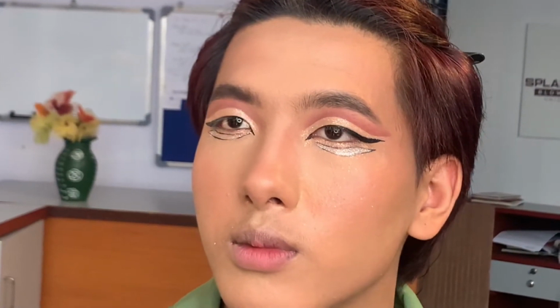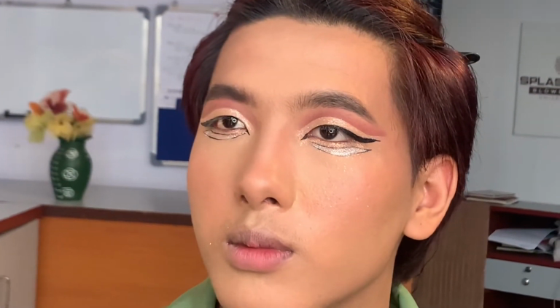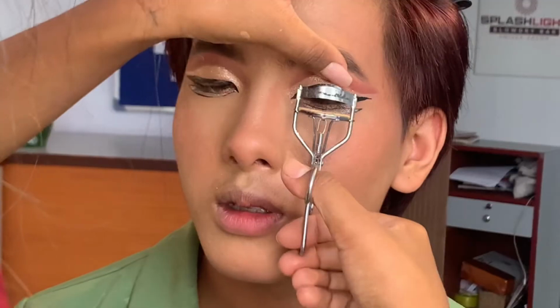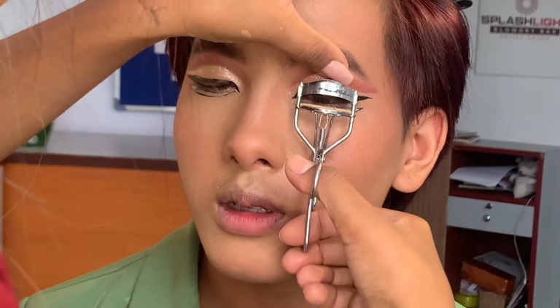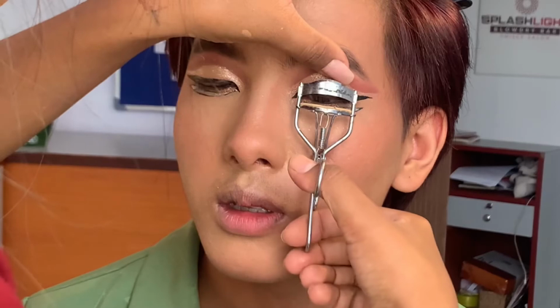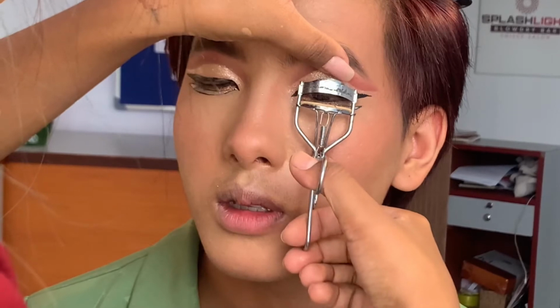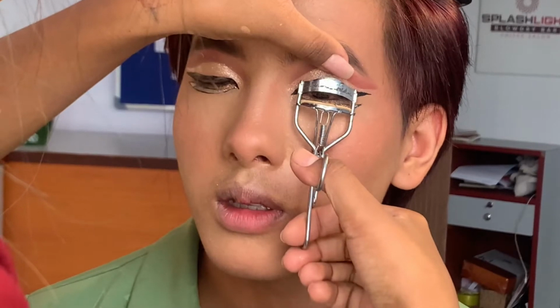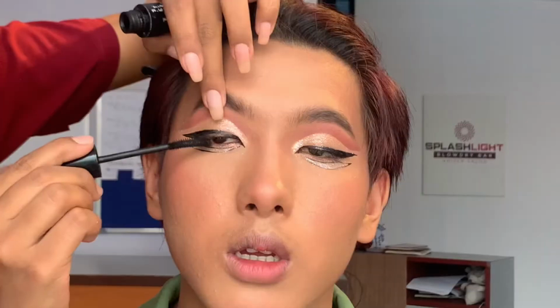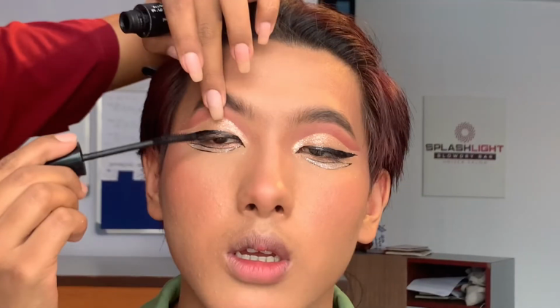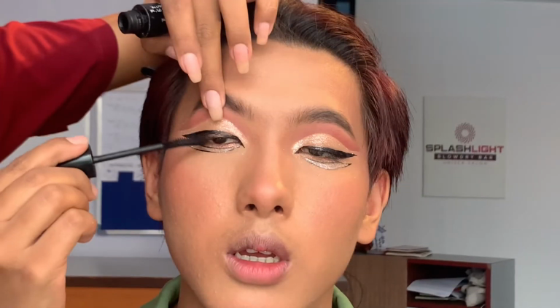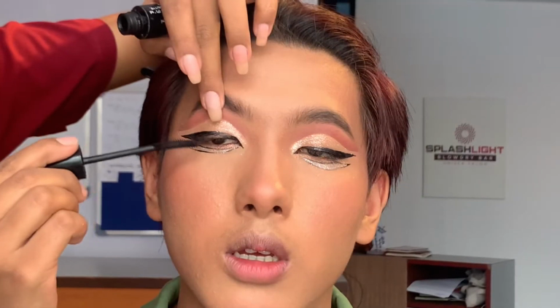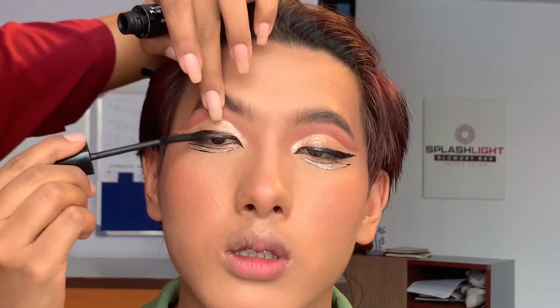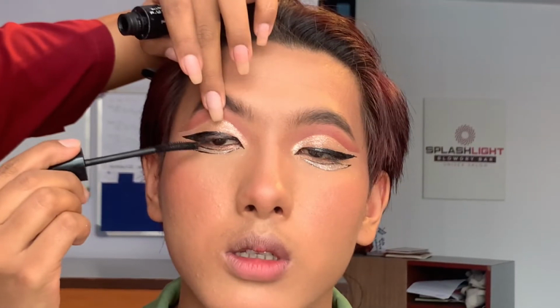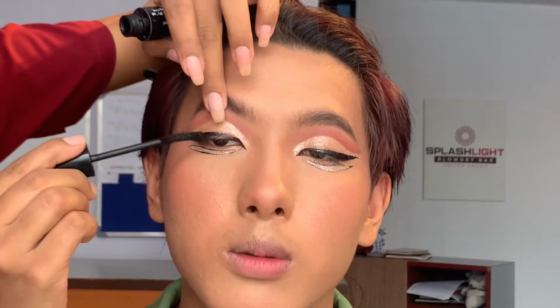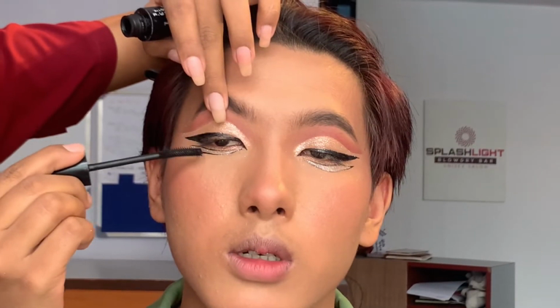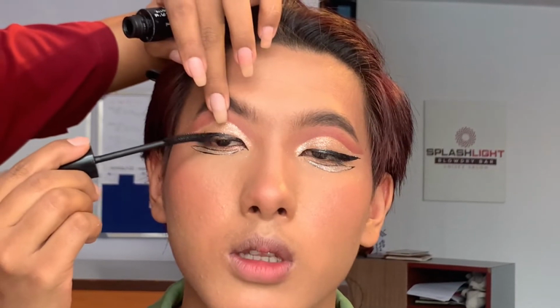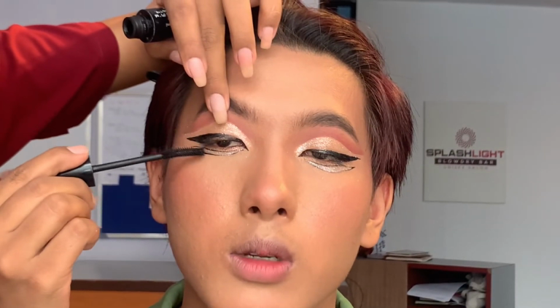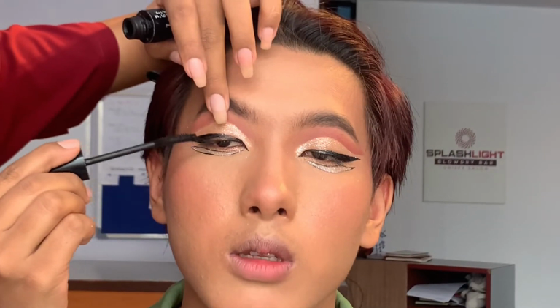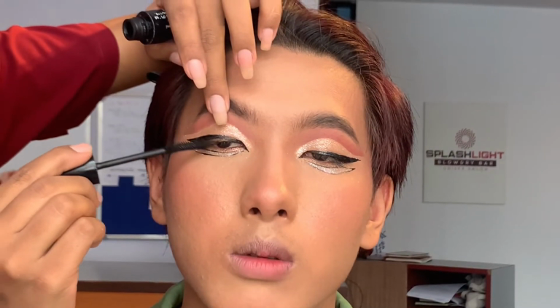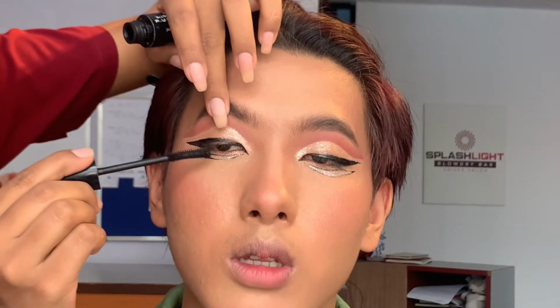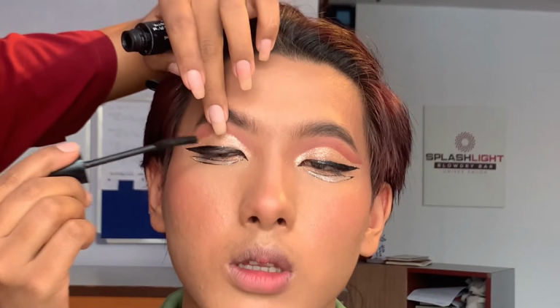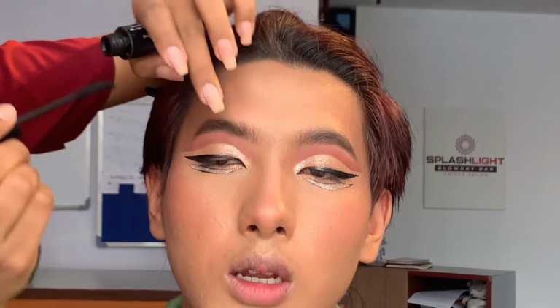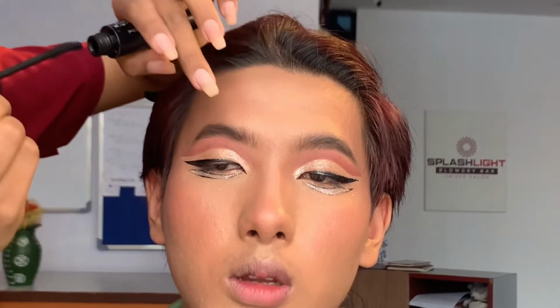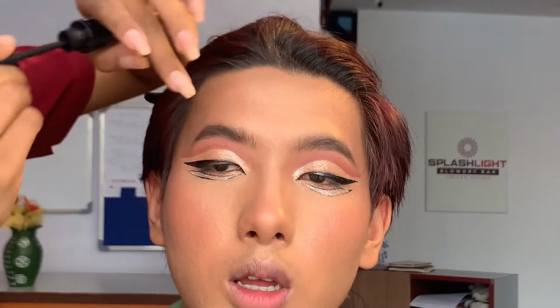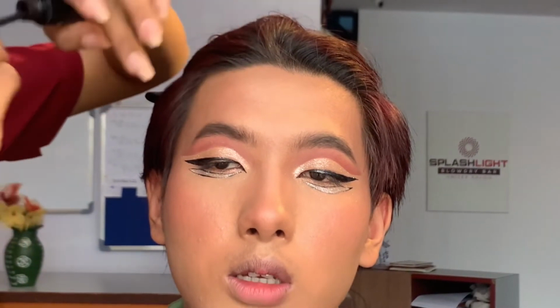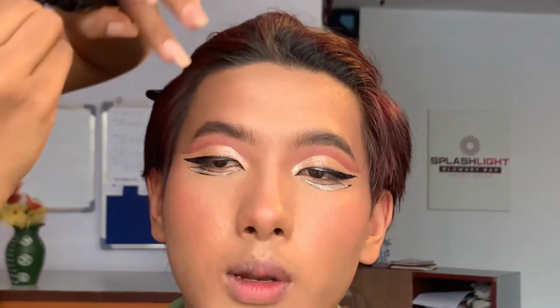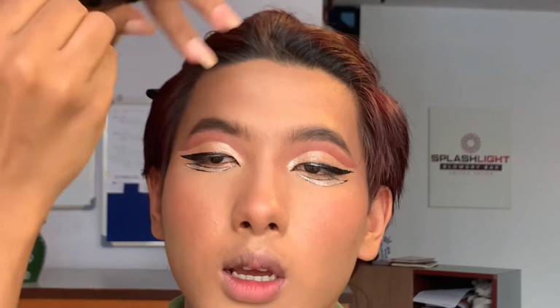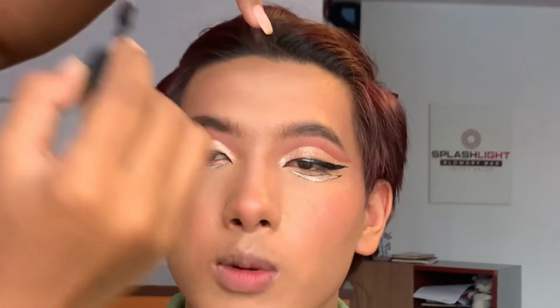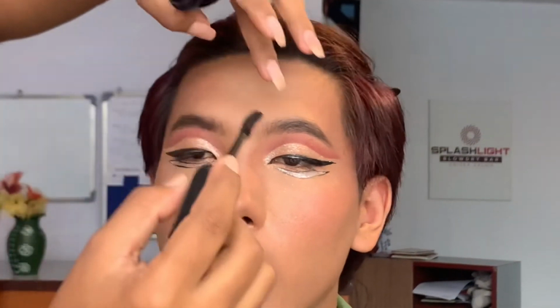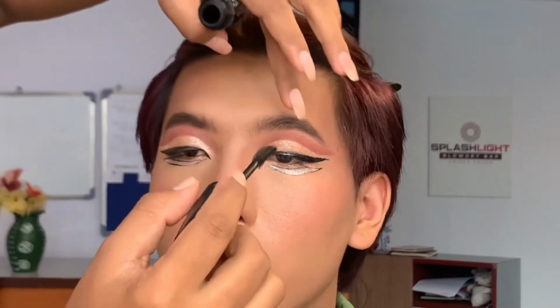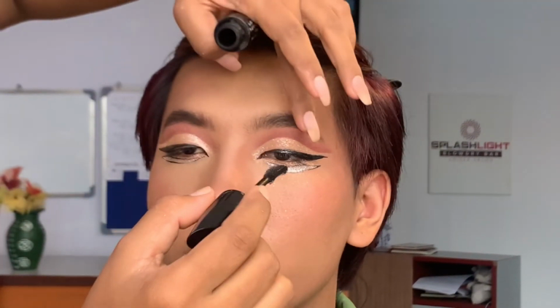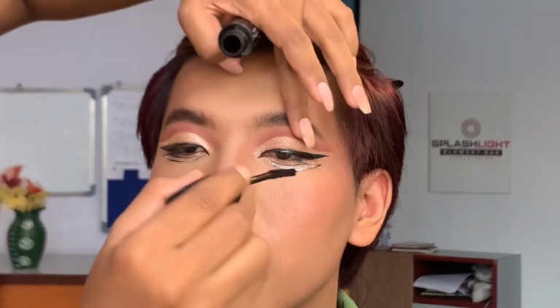Now it's time for mascara, so I'm curling his lashes and then putting the mascara on.